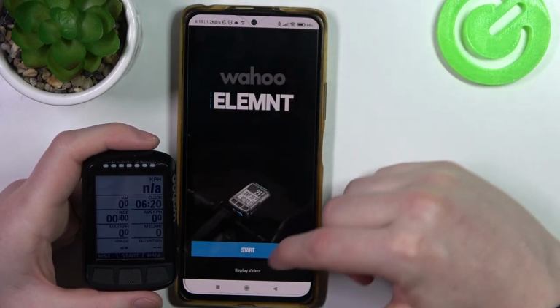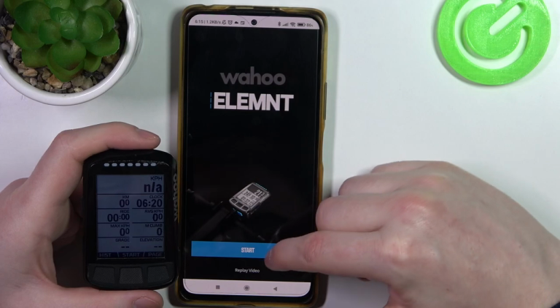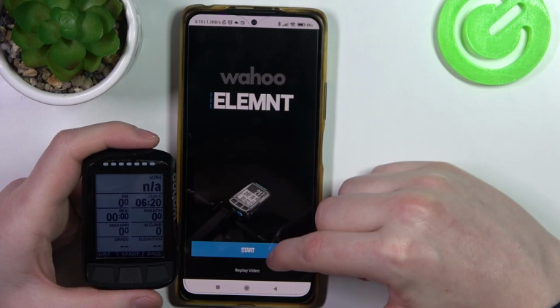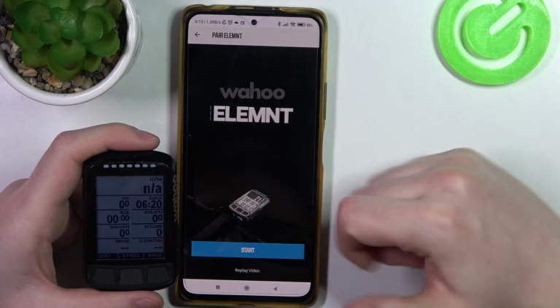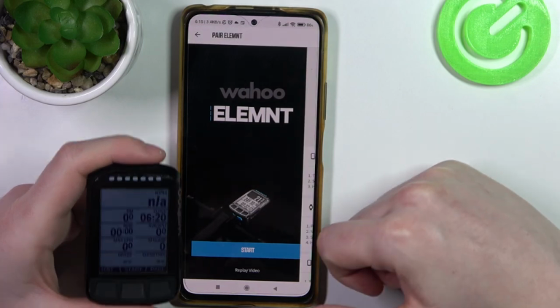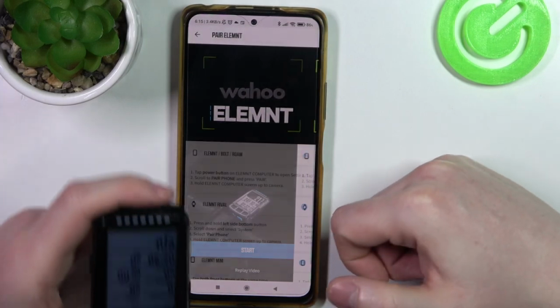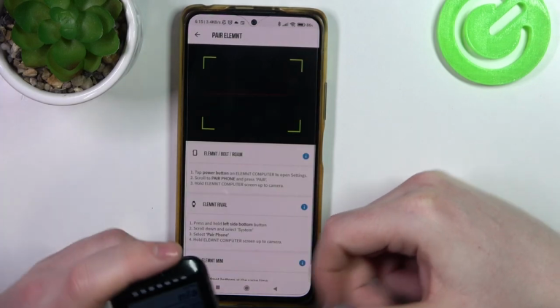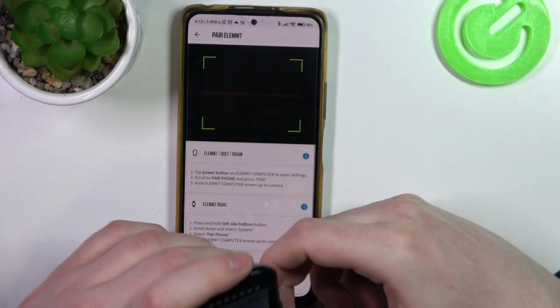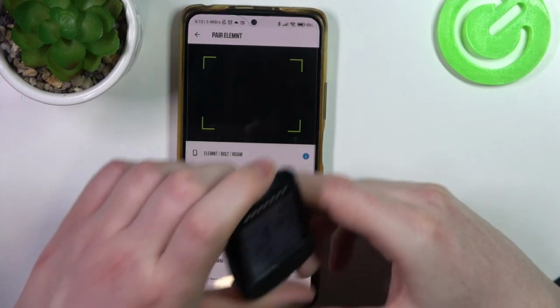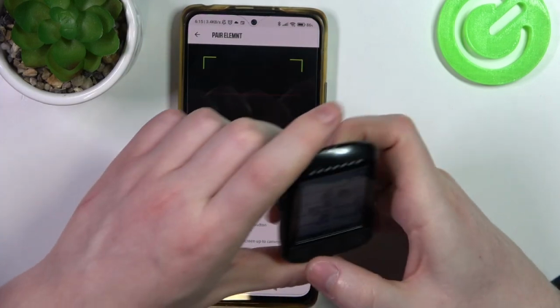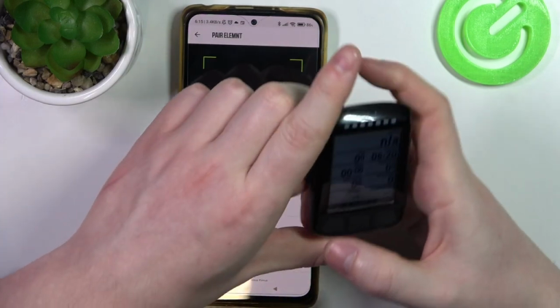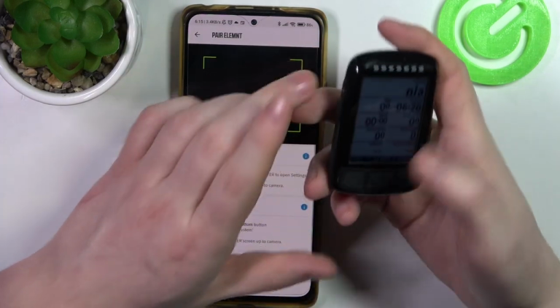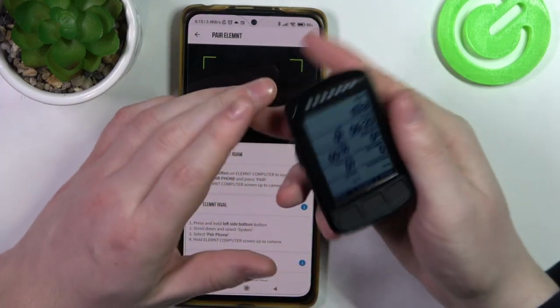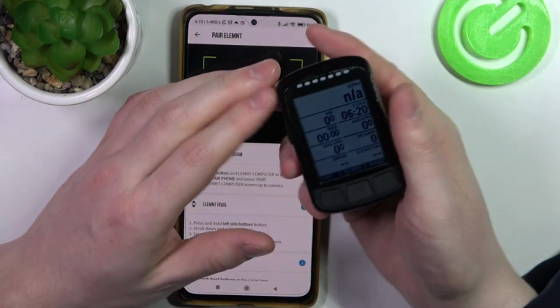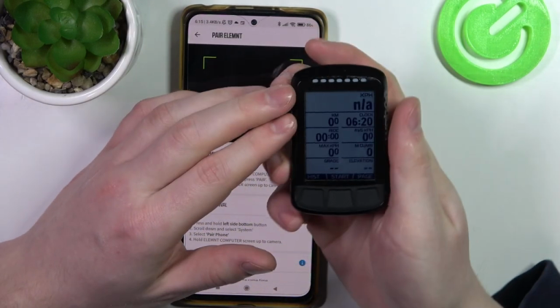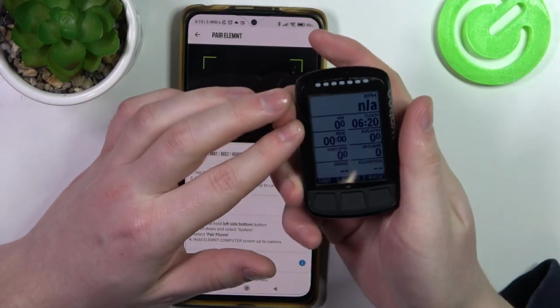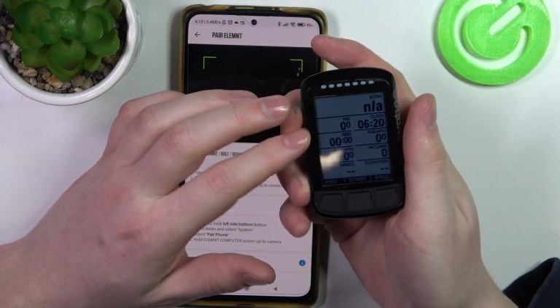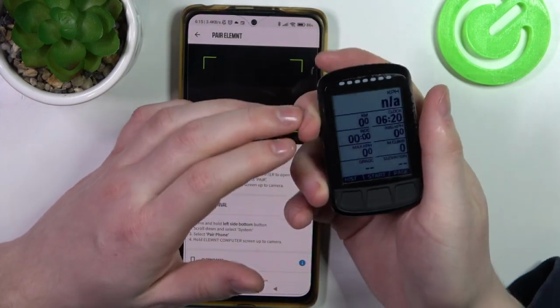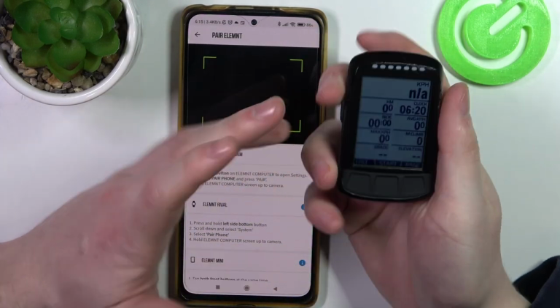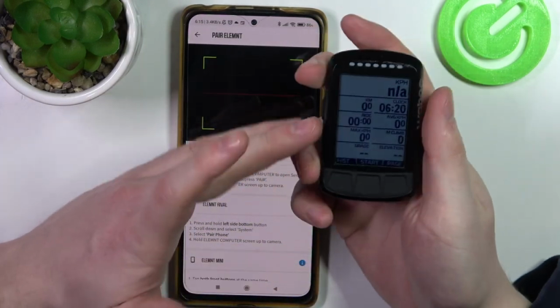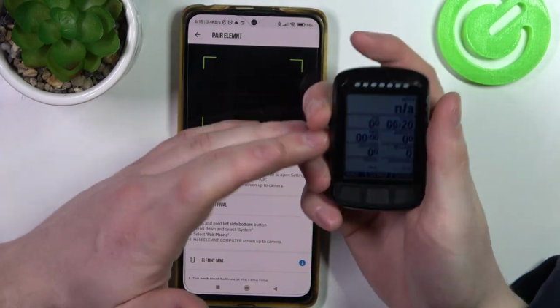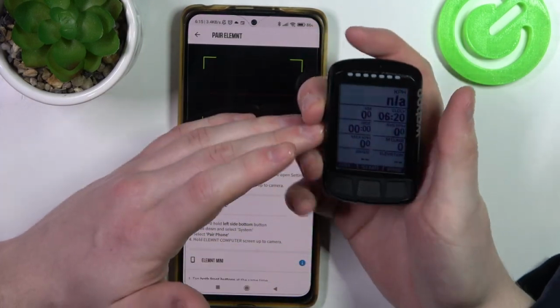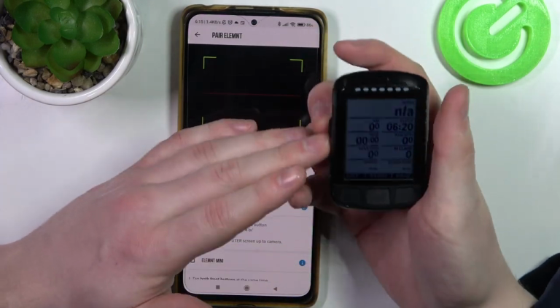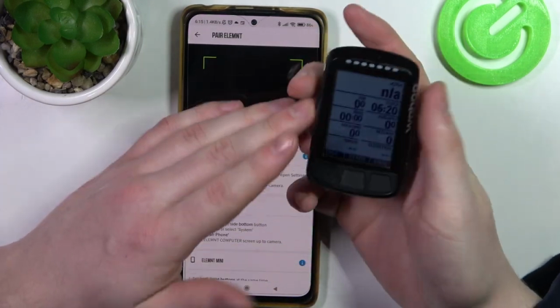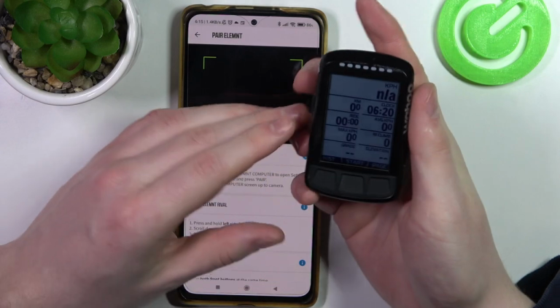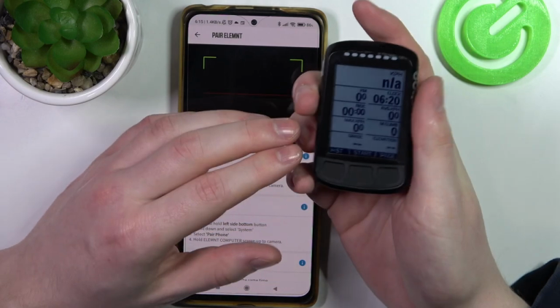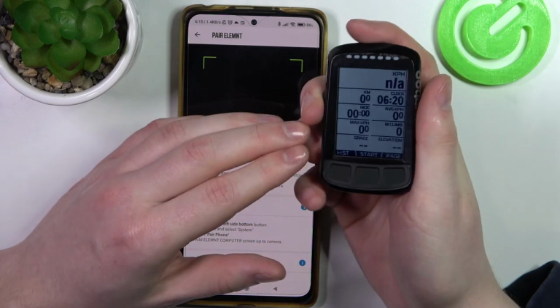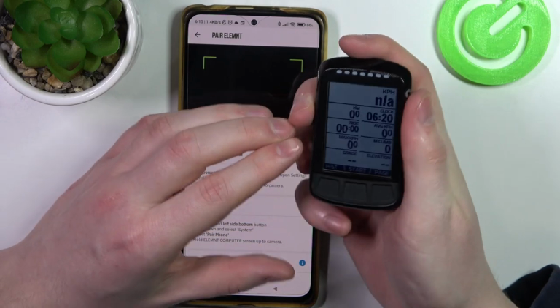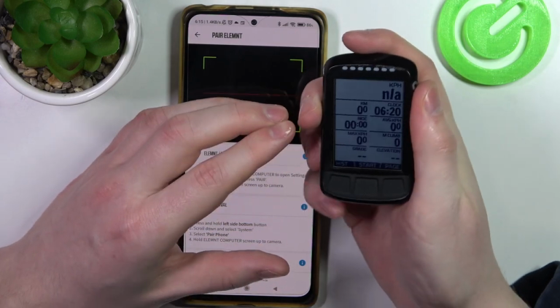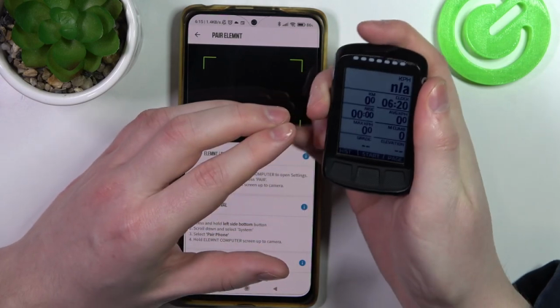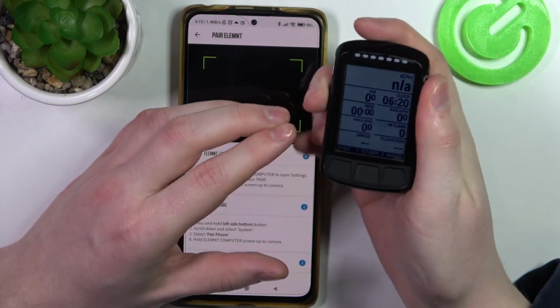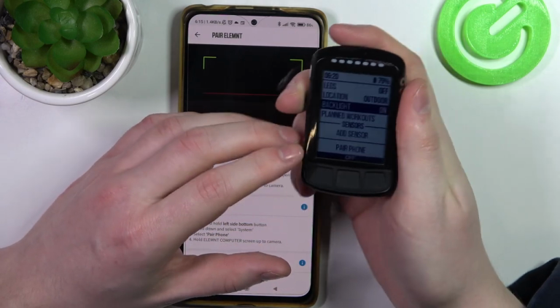Click on Start in the app, and now we can move on to the Elemnt Bolt. Click on the power key right here.